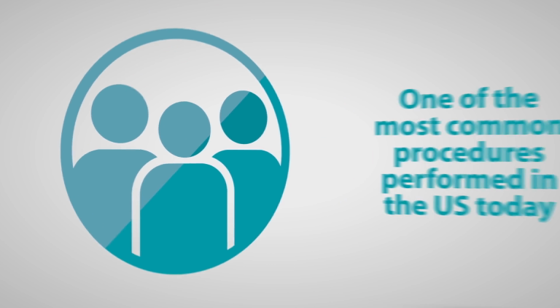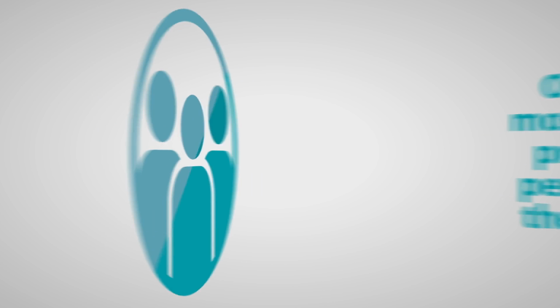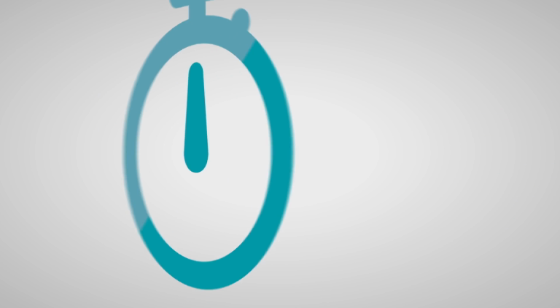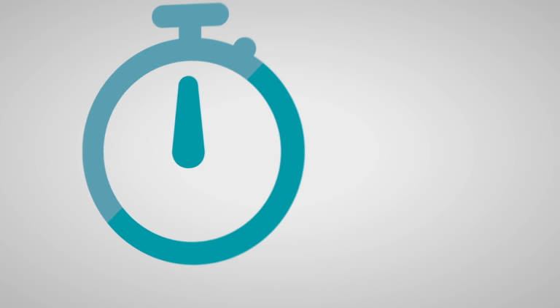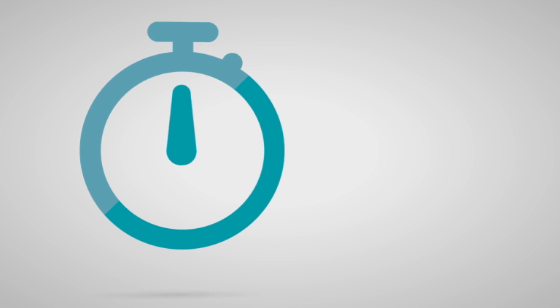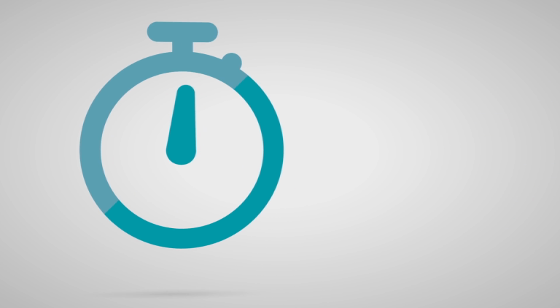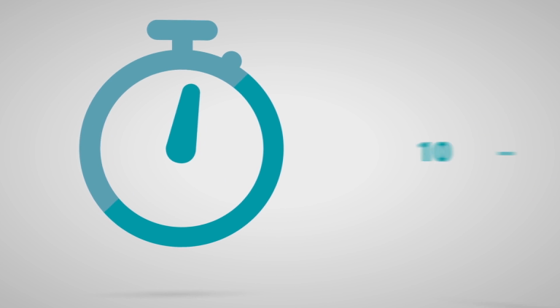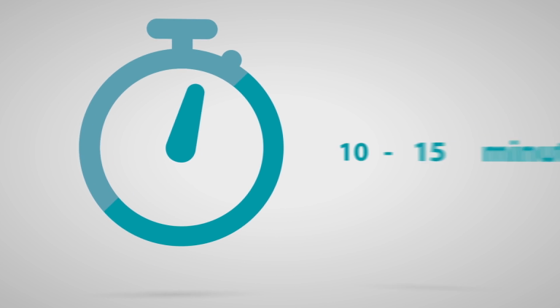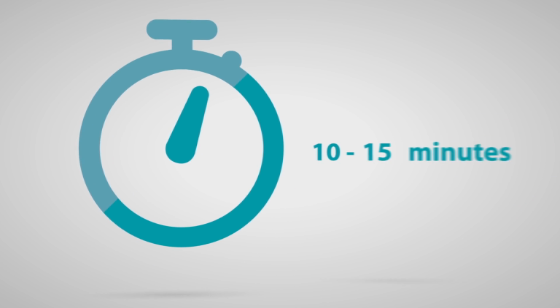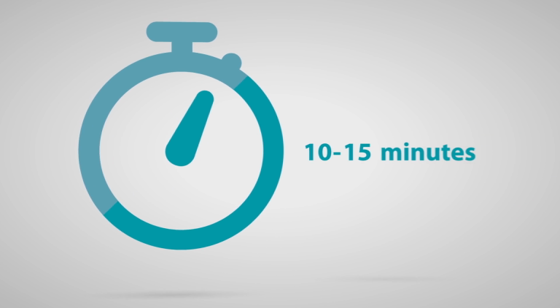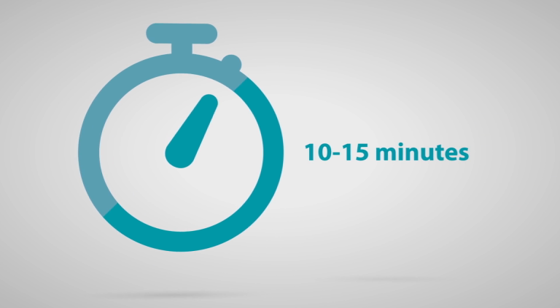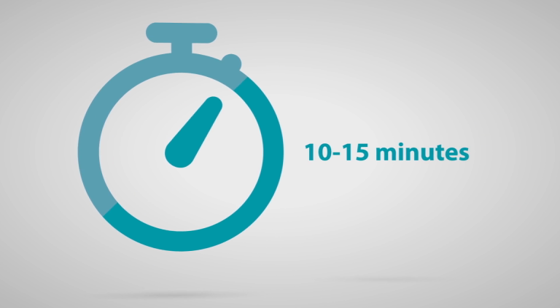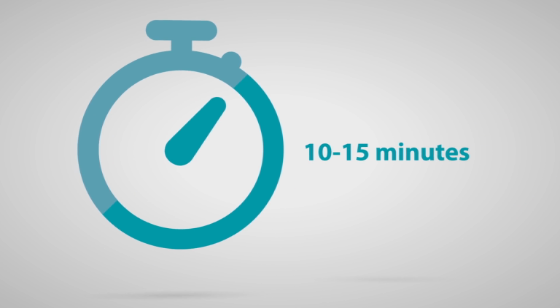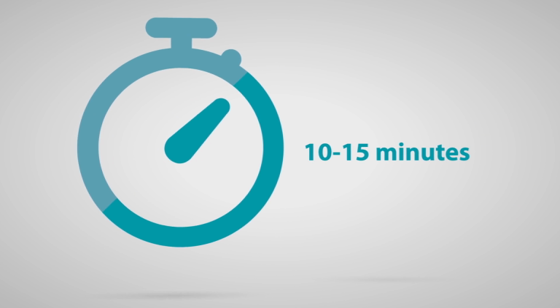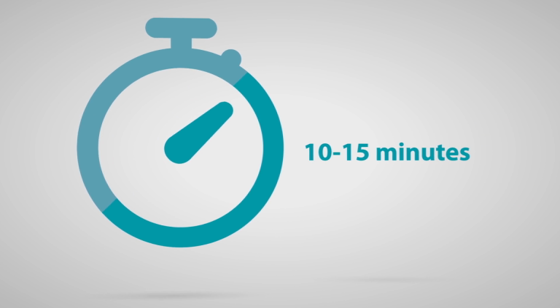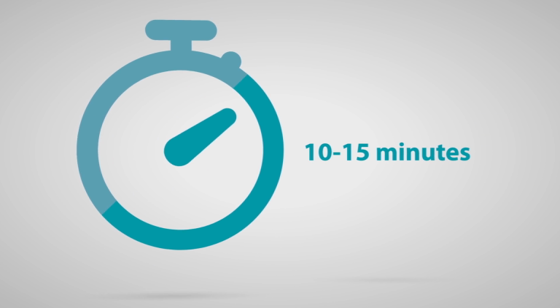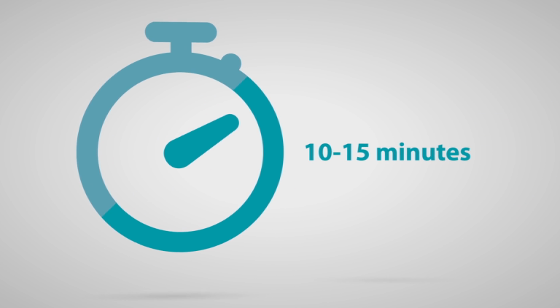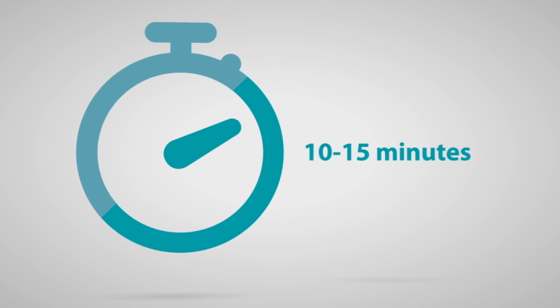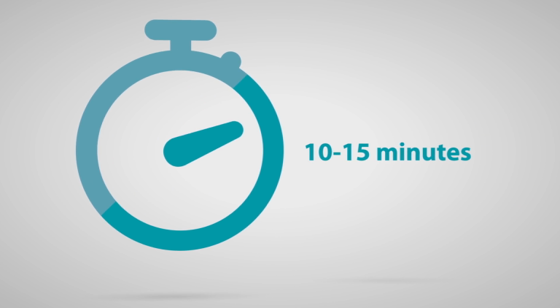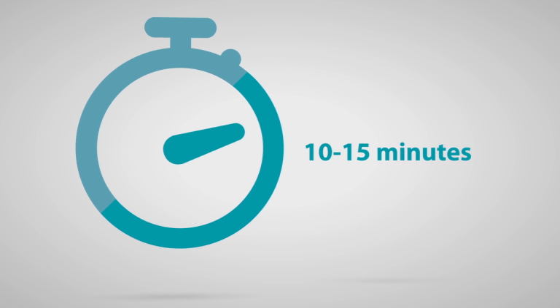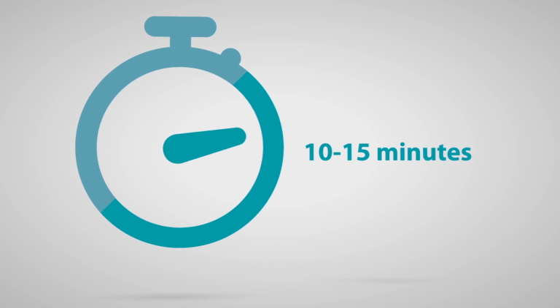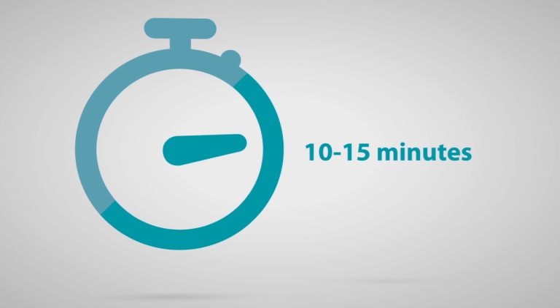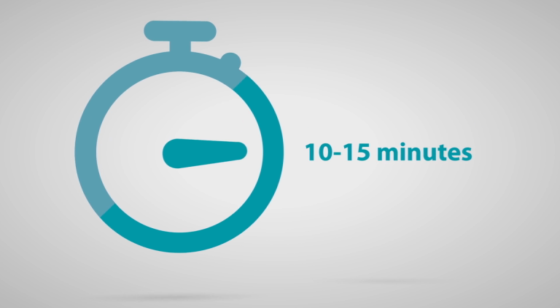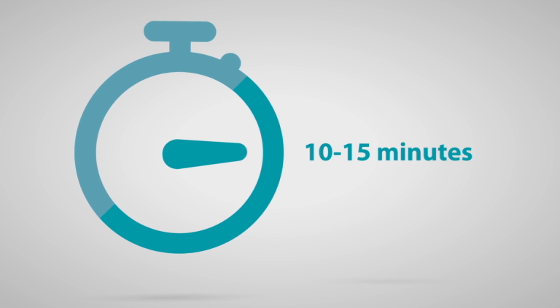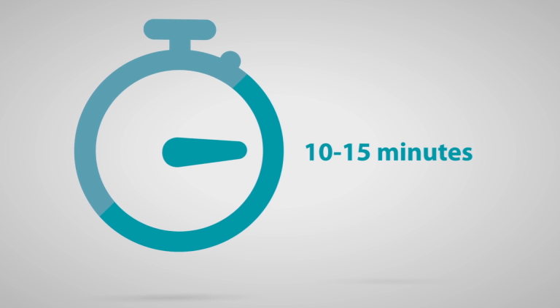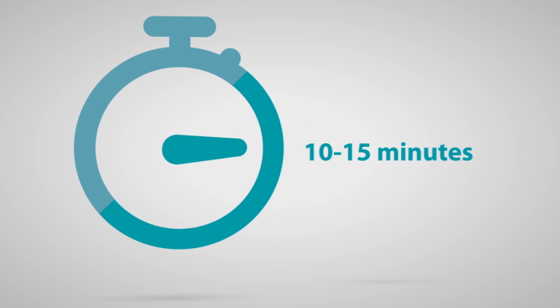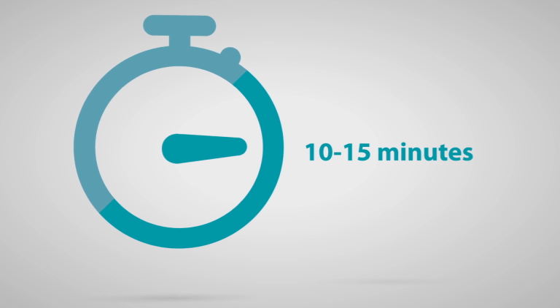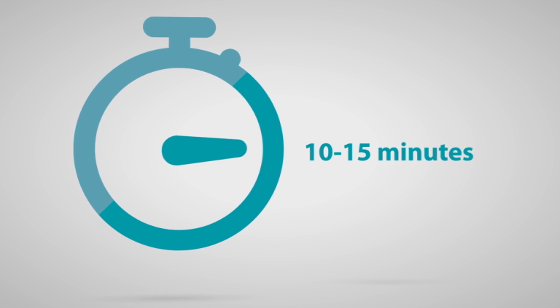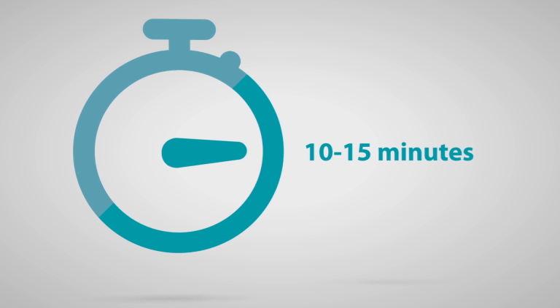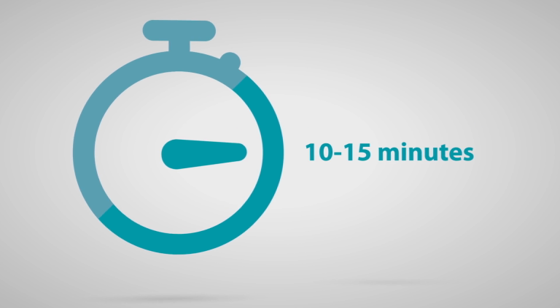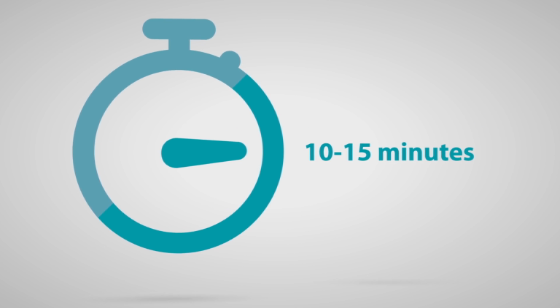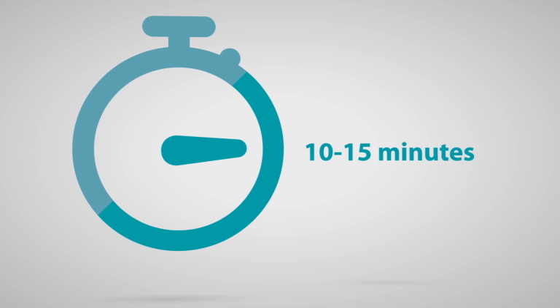The surgery itself typically takes about 15 minutes, with an additional 1 to 2 hours to rest in the surgery center immediately after the procedure.